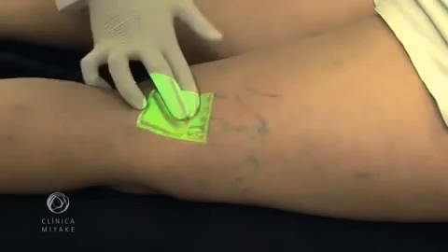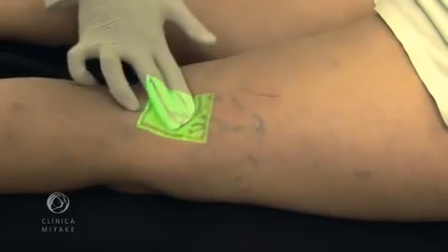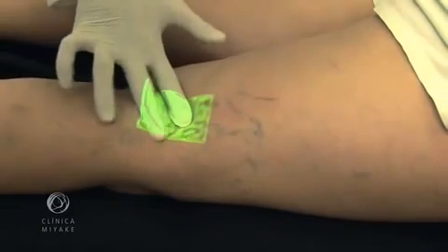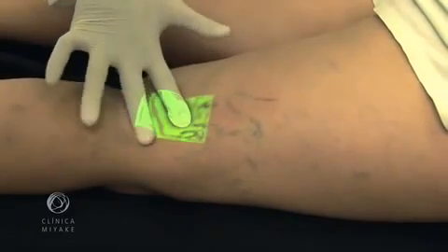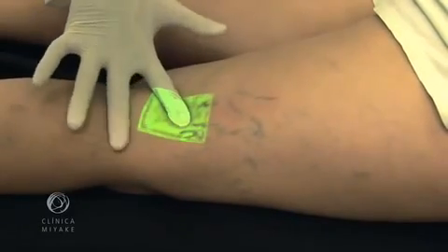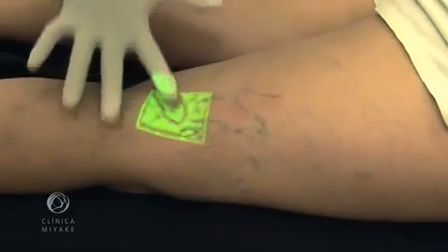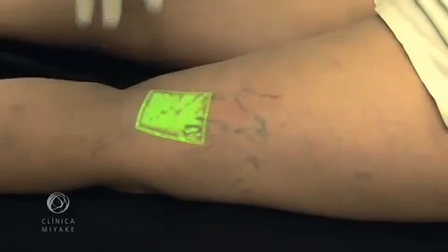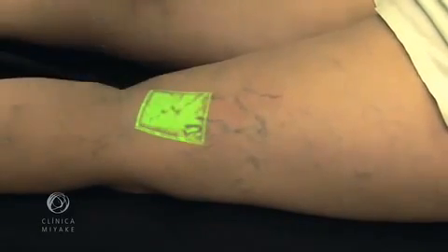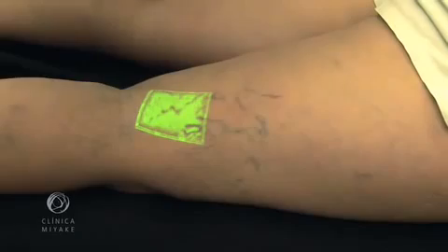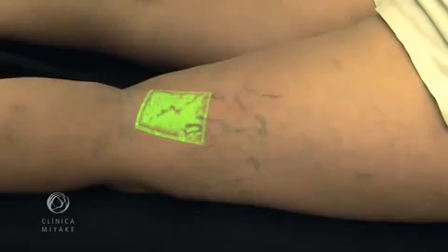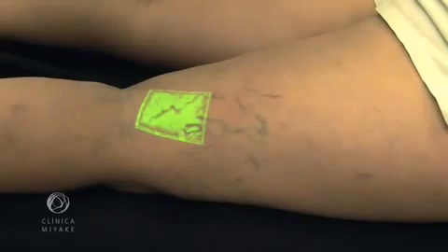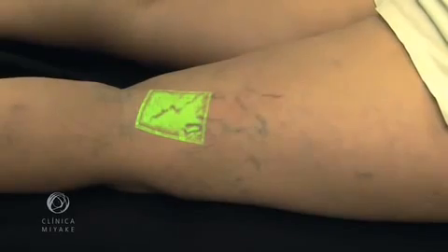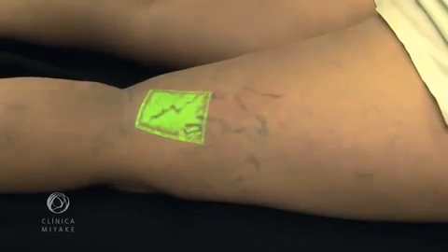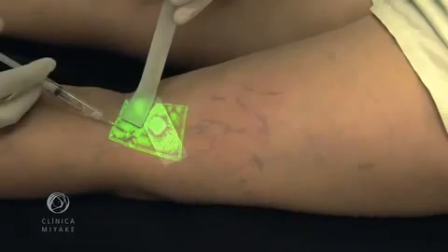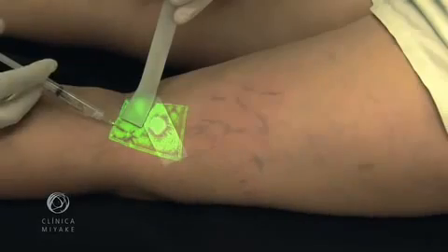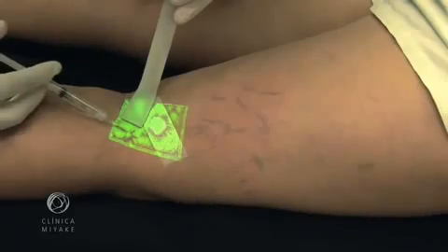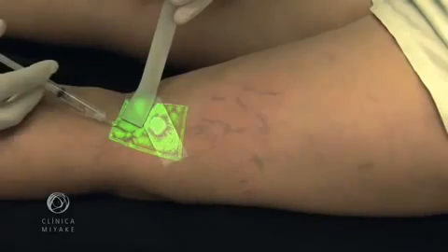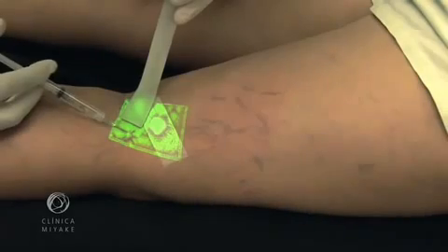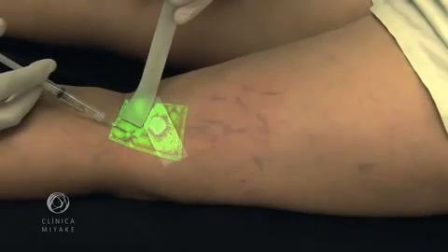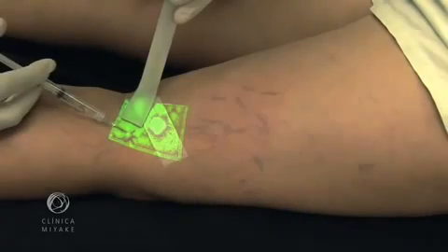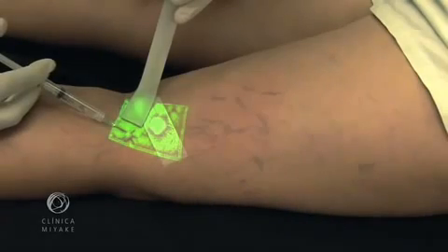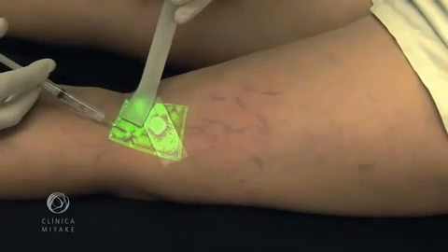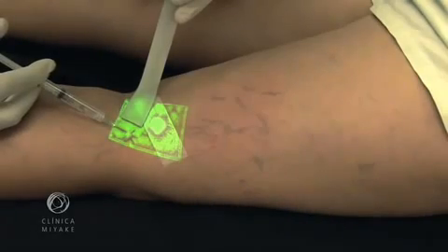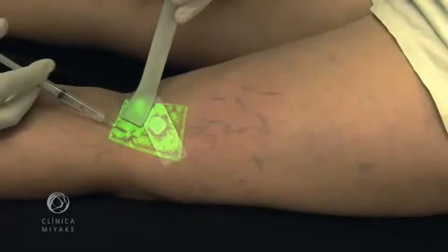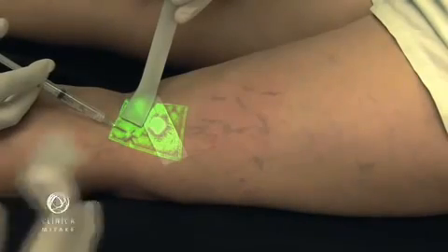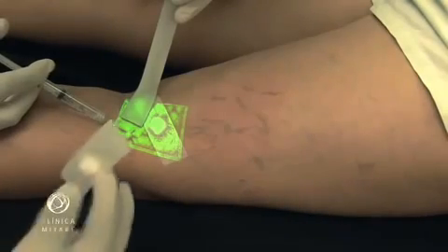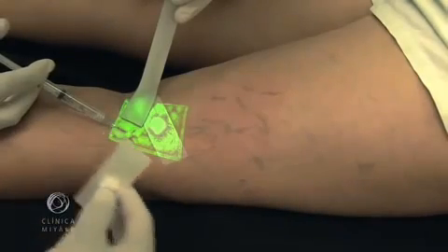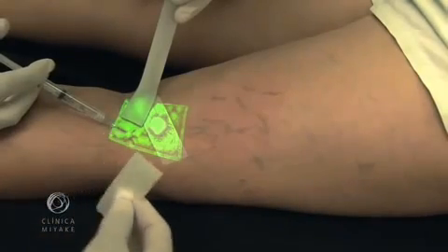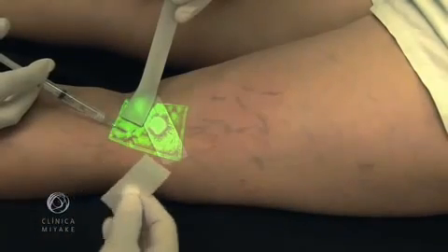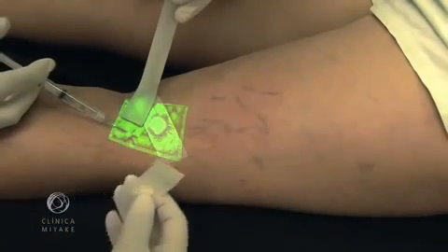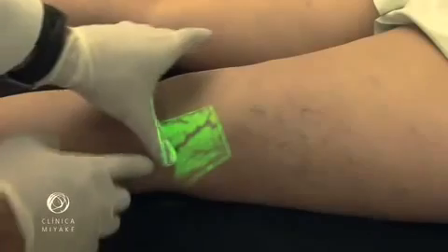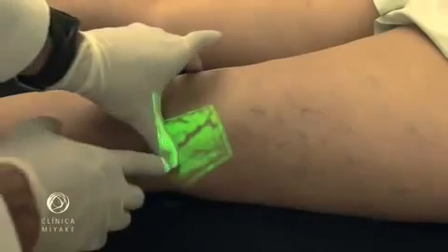Sometimes we won't see the ready collapse of the vein. Complementarily, we perform cryoscleral.